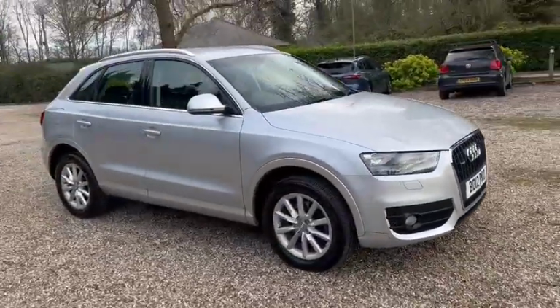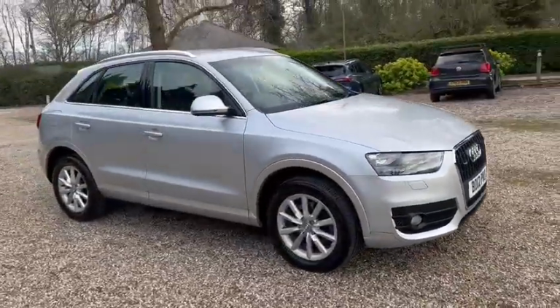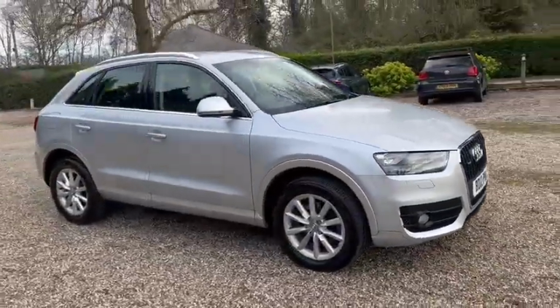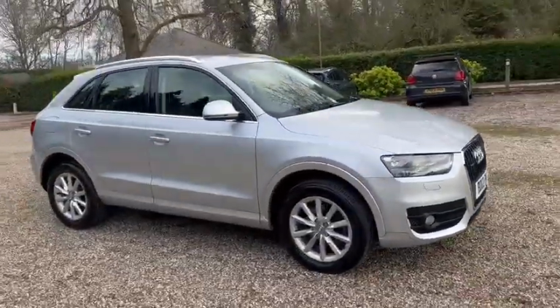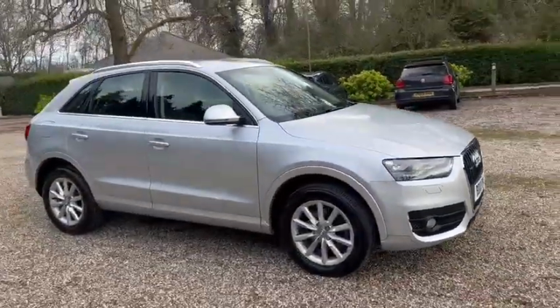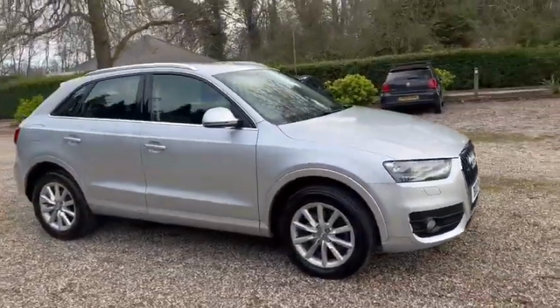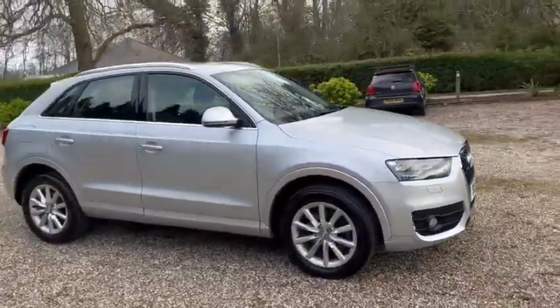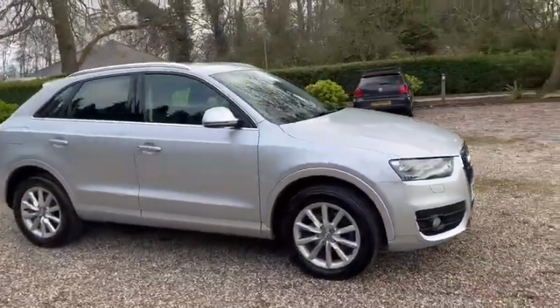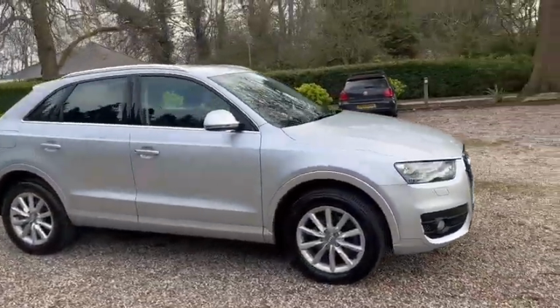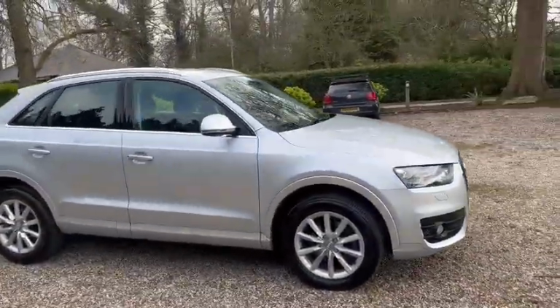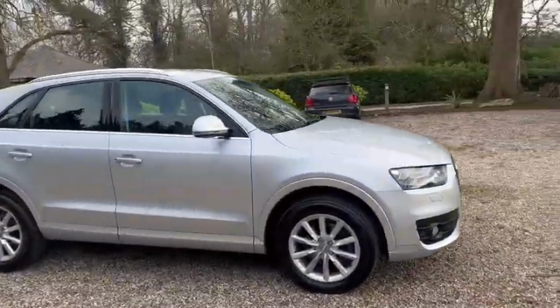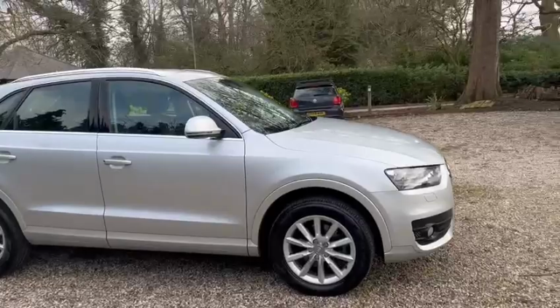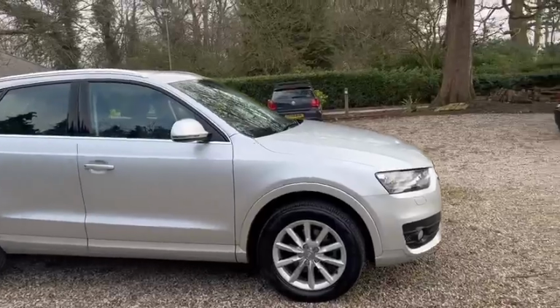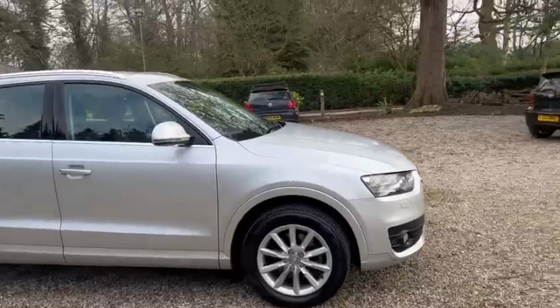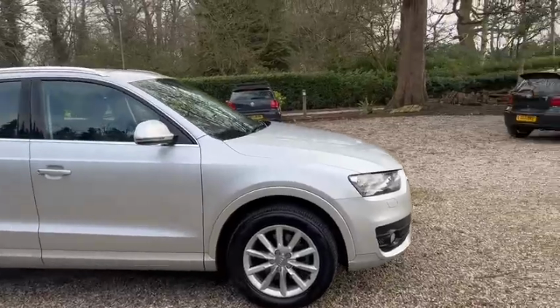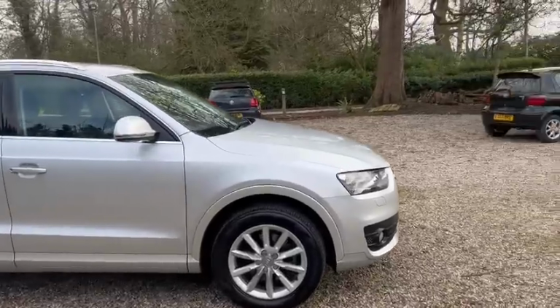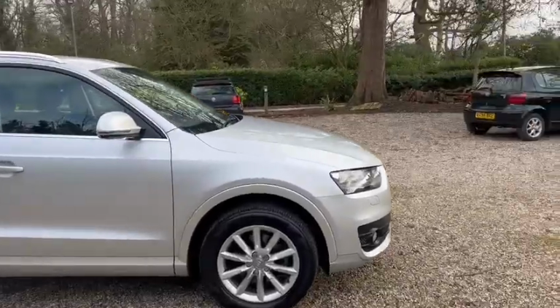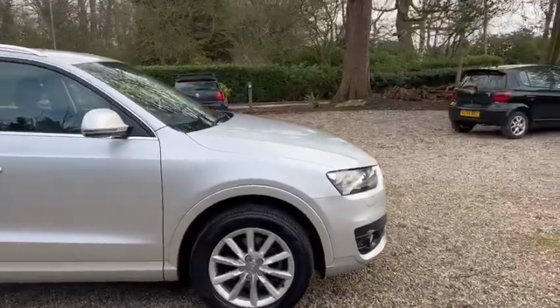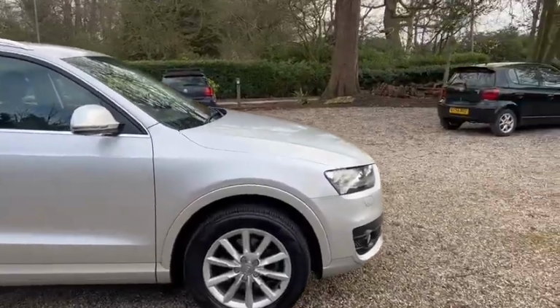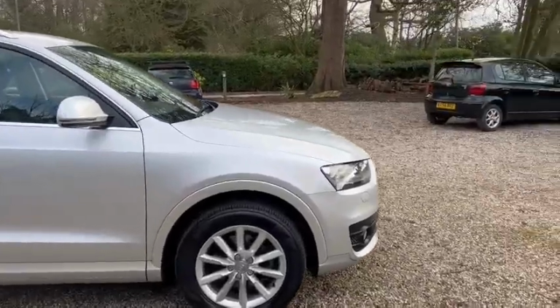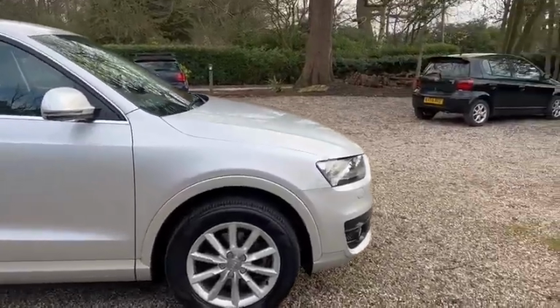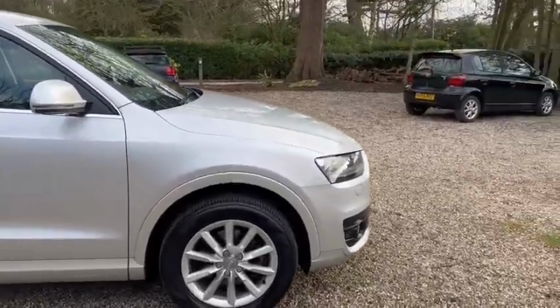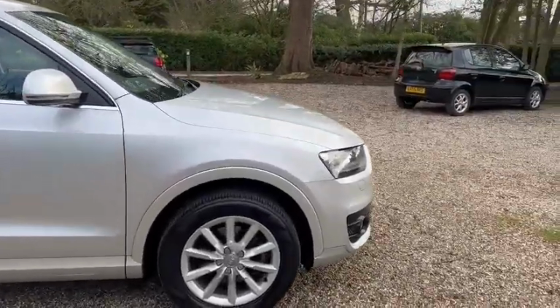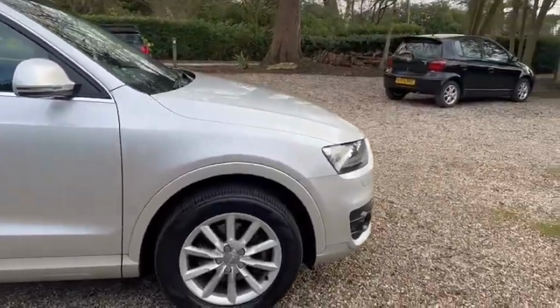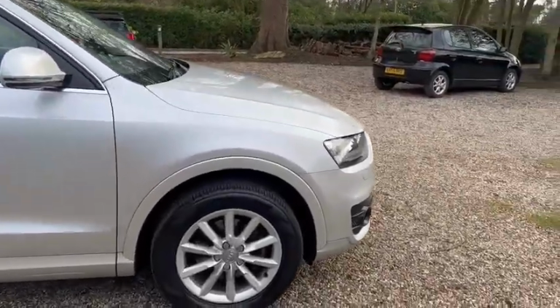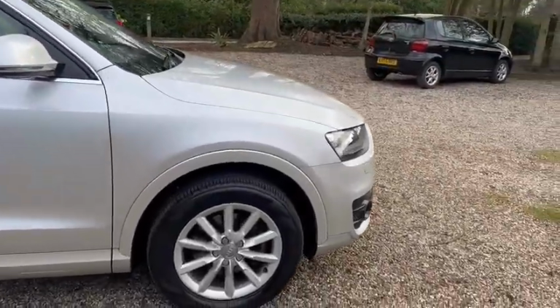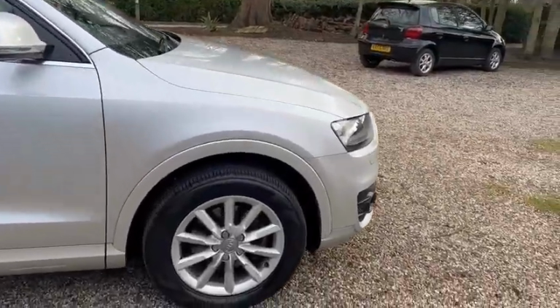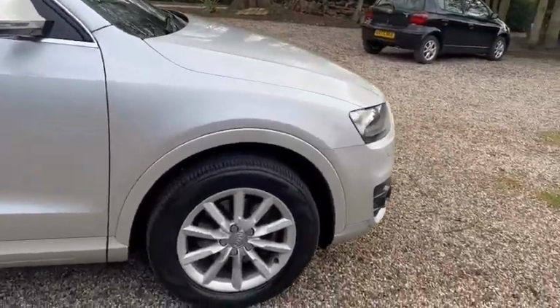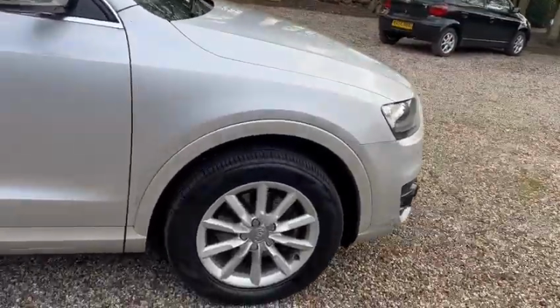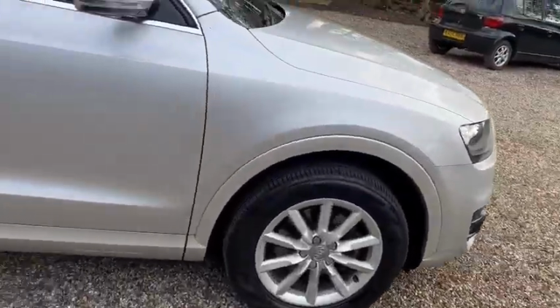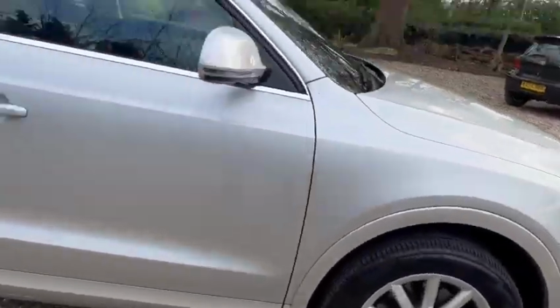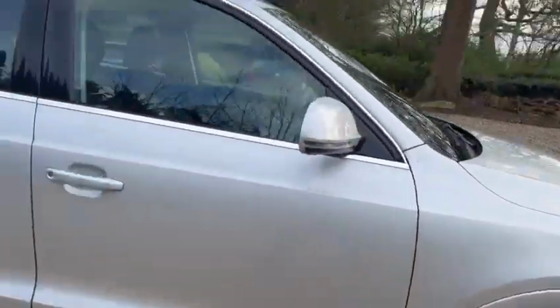We have front fog lights, colour coded body, and alloy wheels.